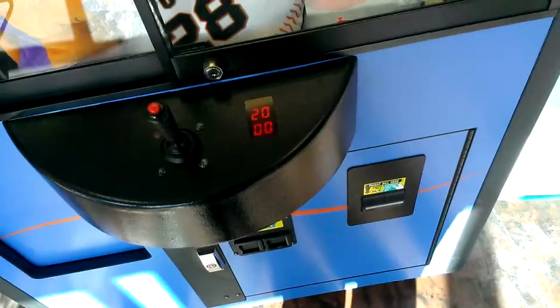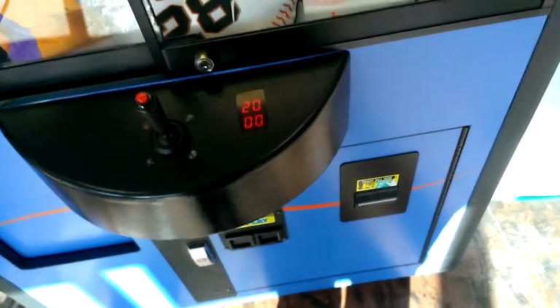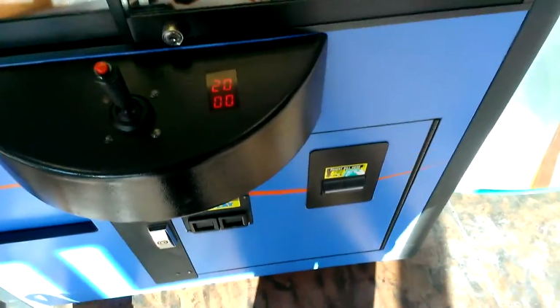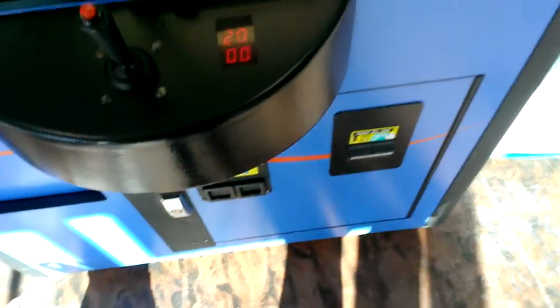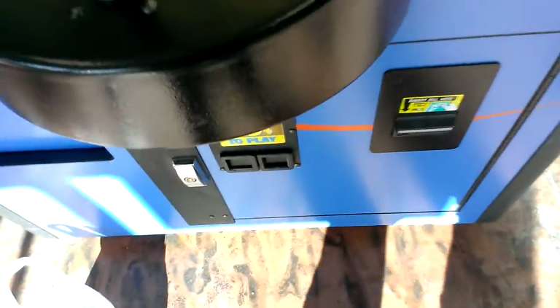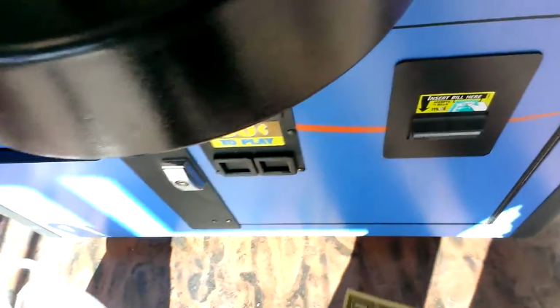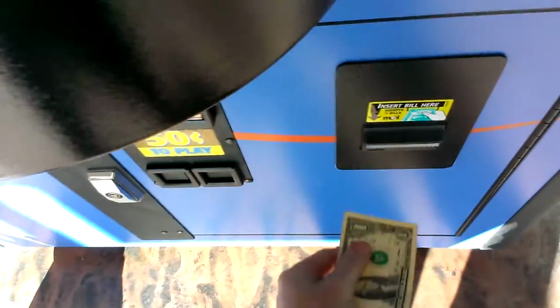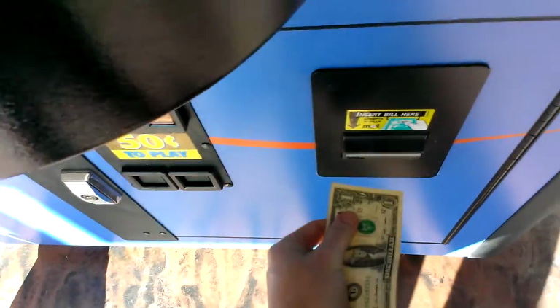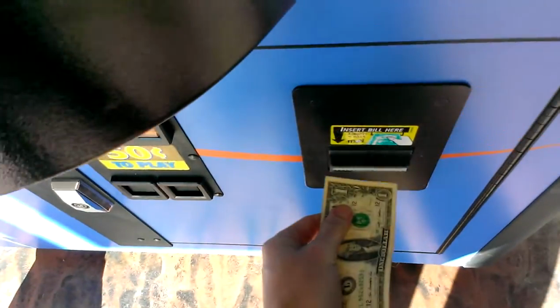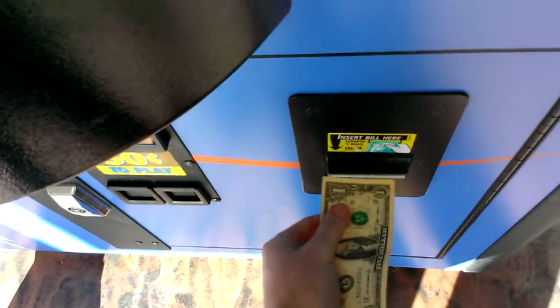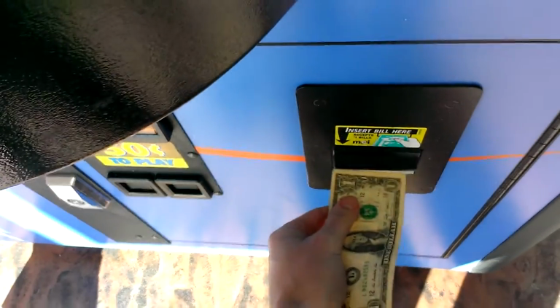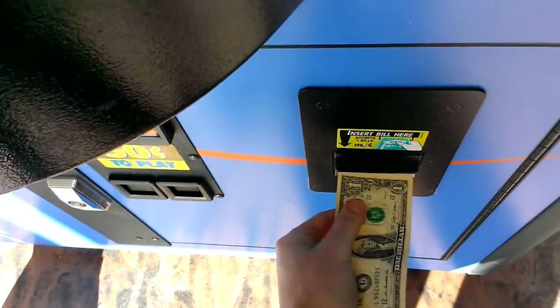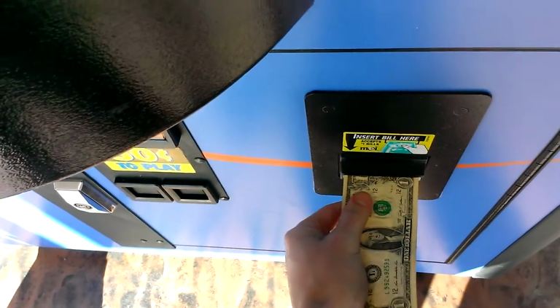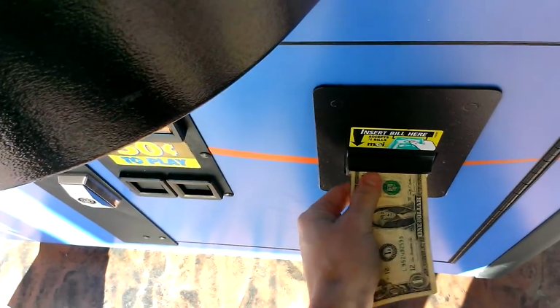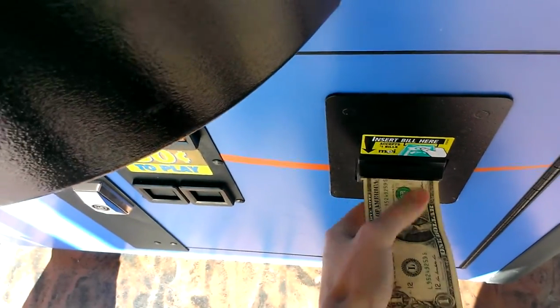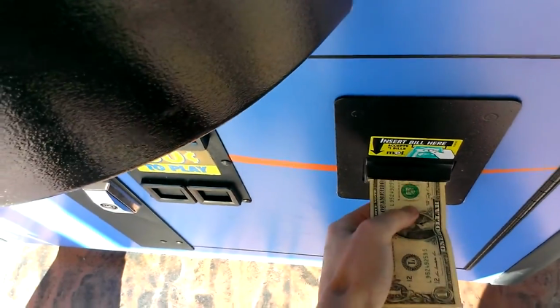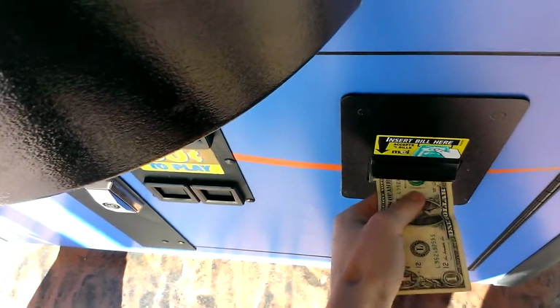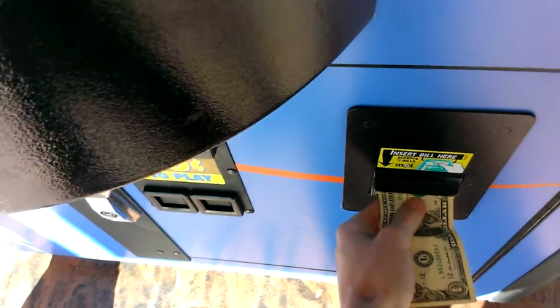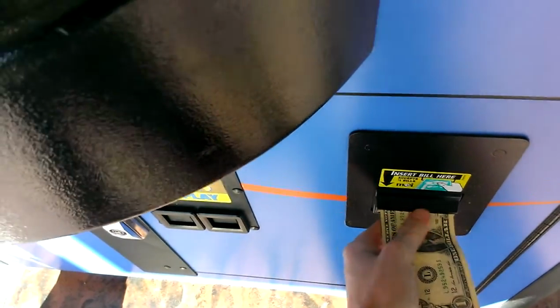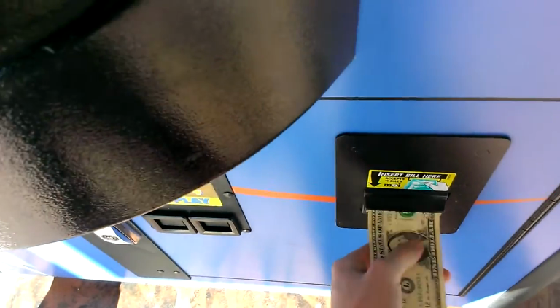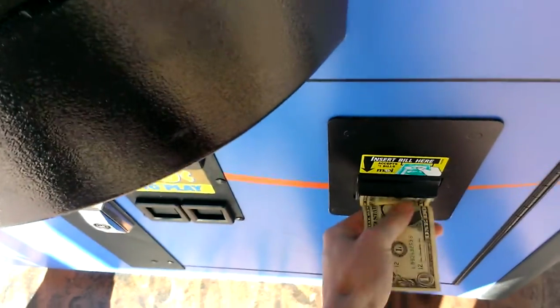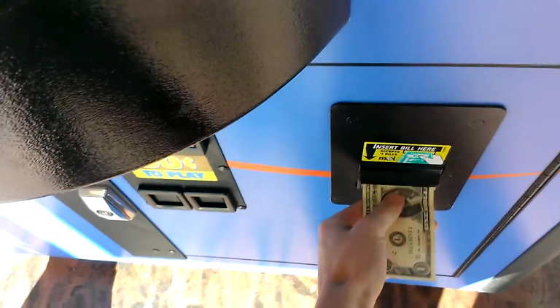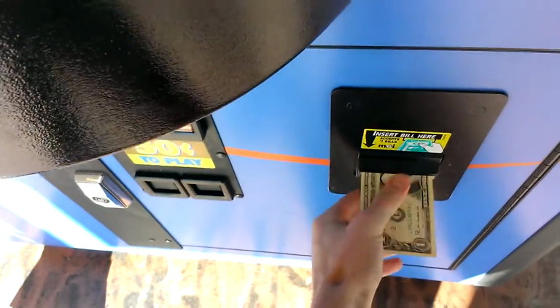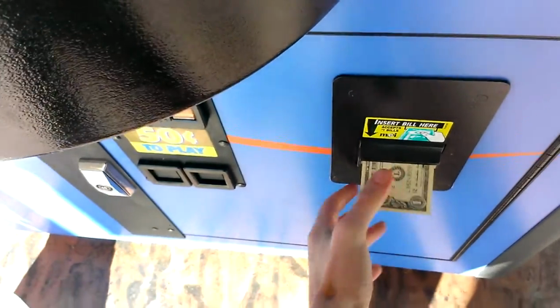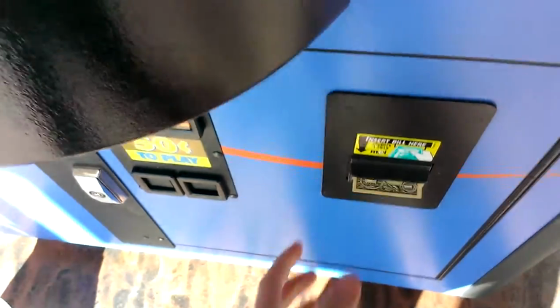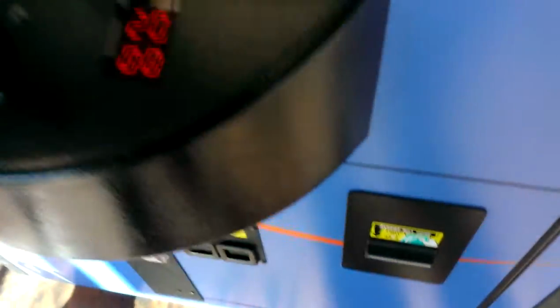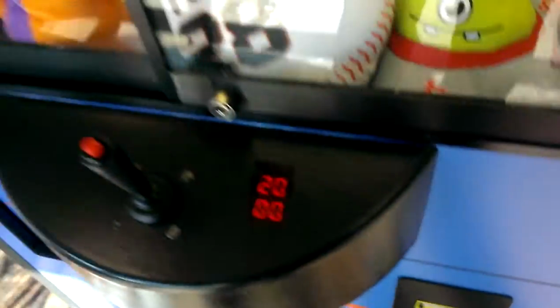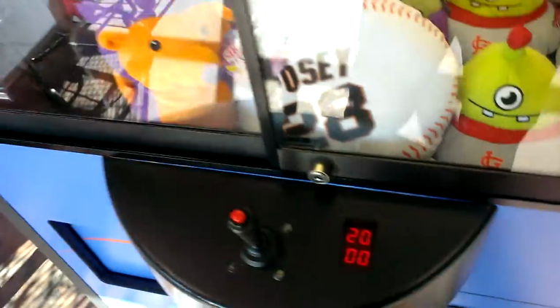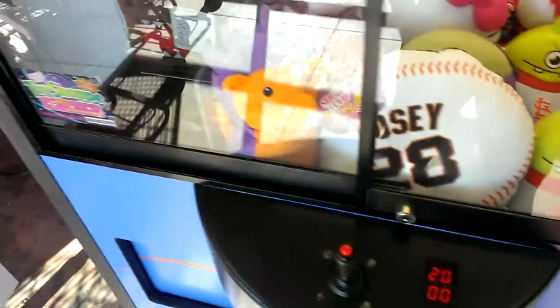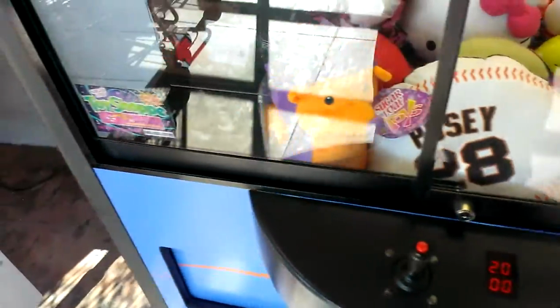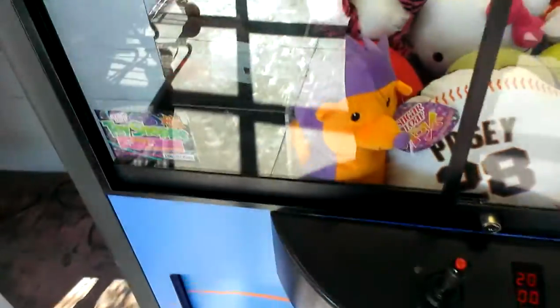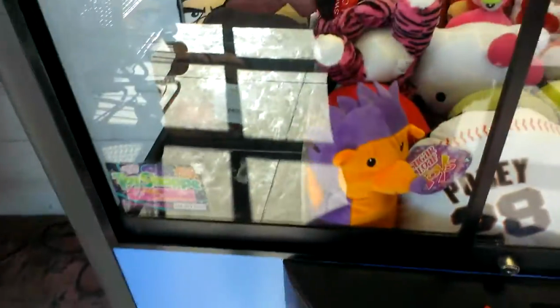This is episode 2 of the Journey to the Shelbyville Claw Machine. I'm back at the Sugarloof toy shop.